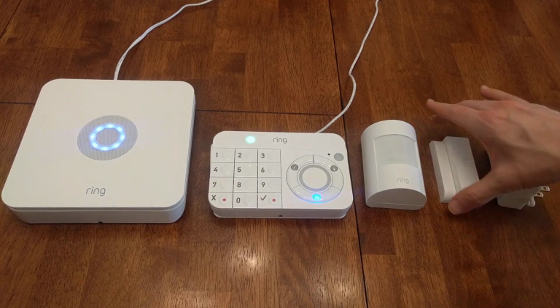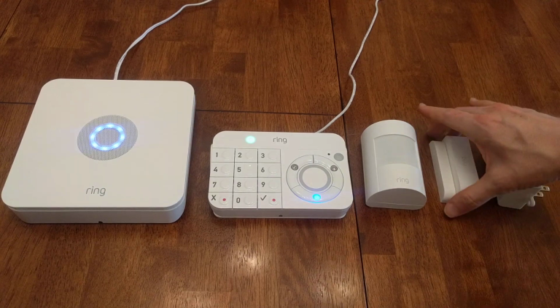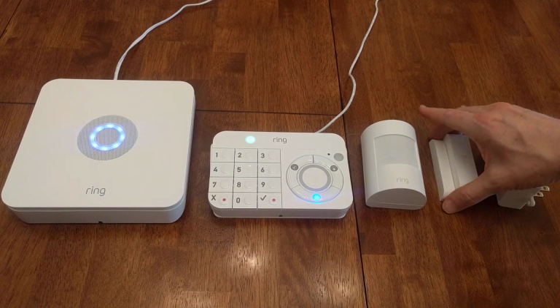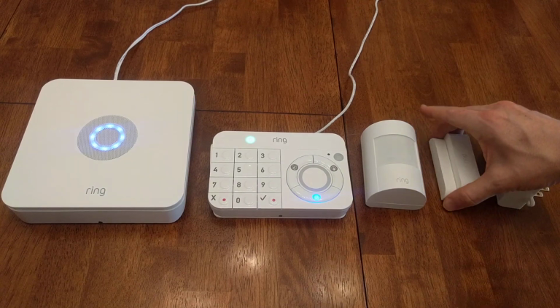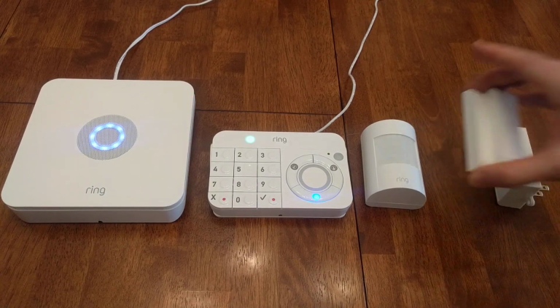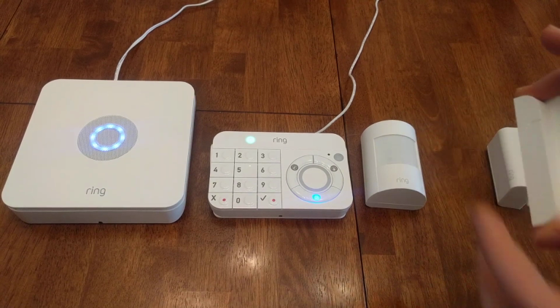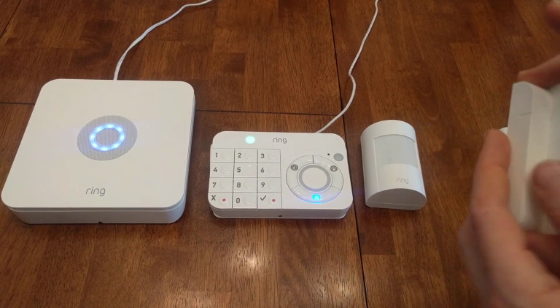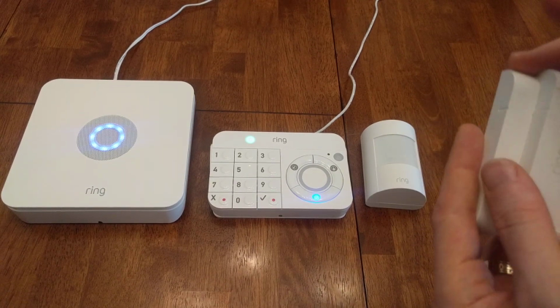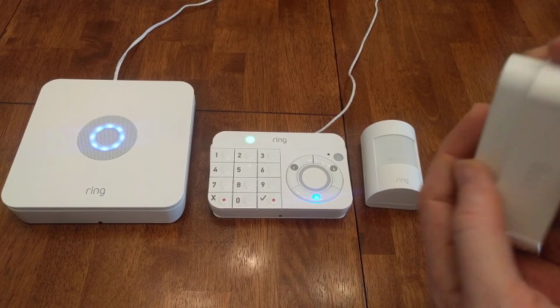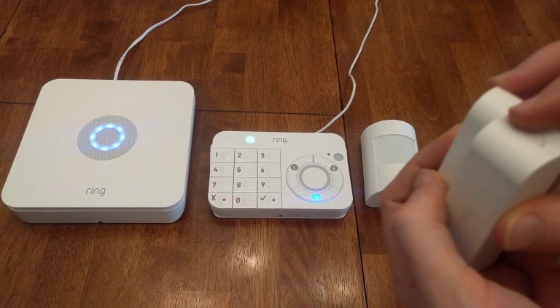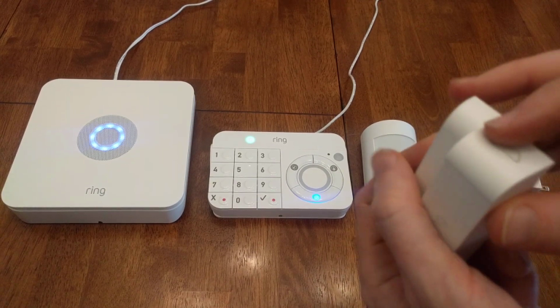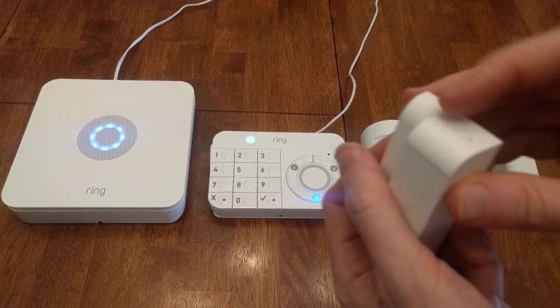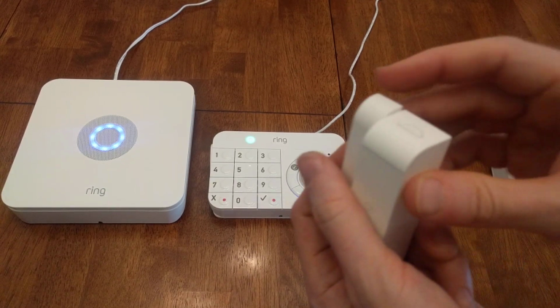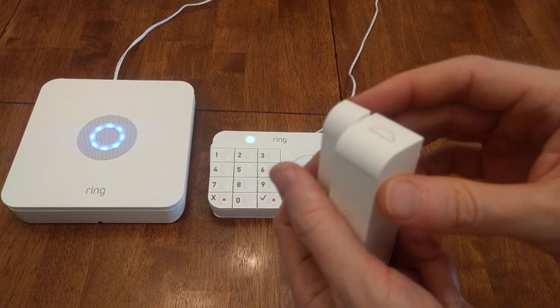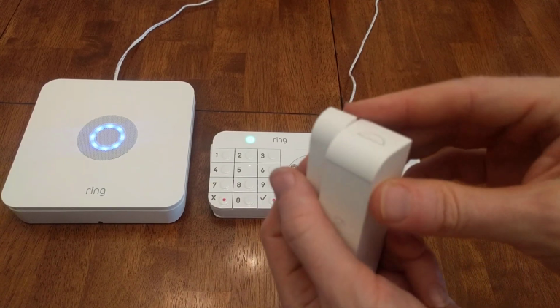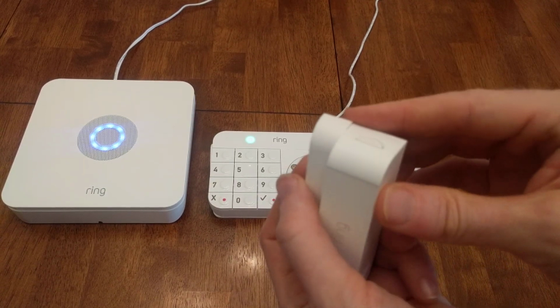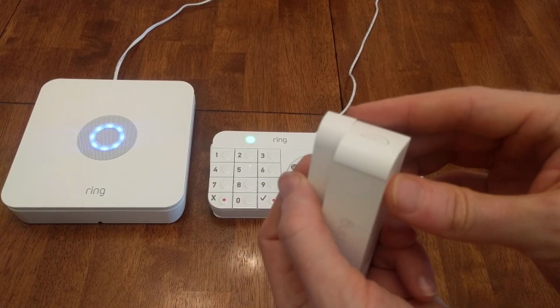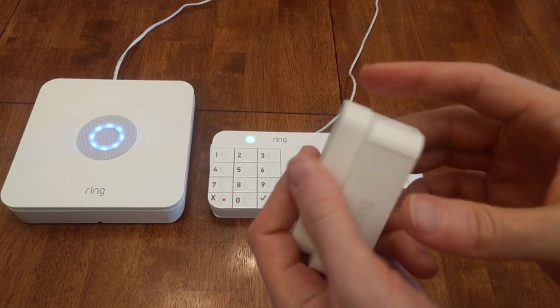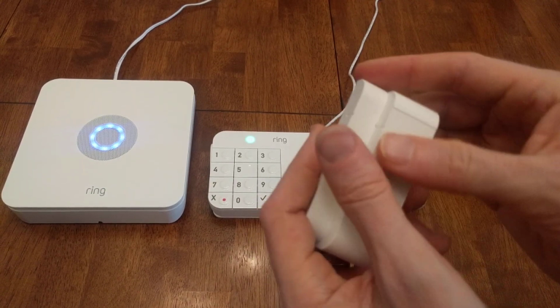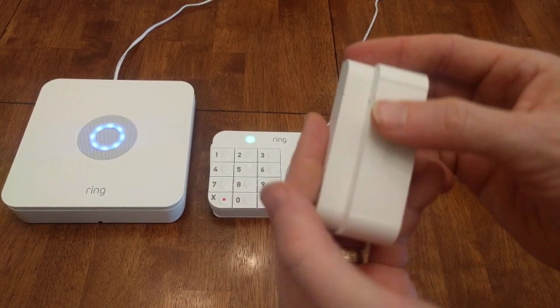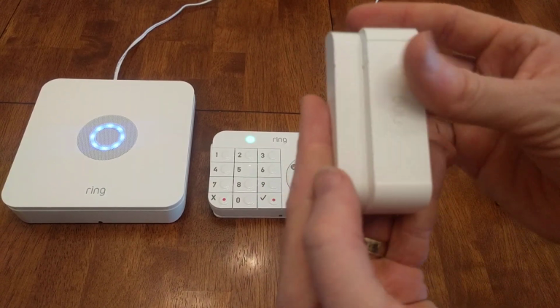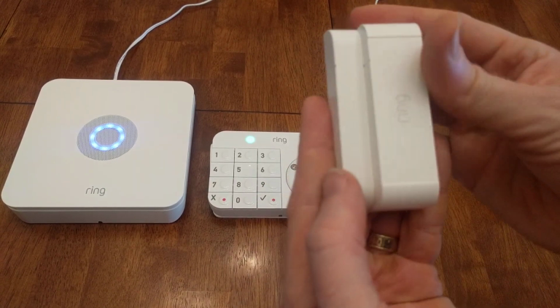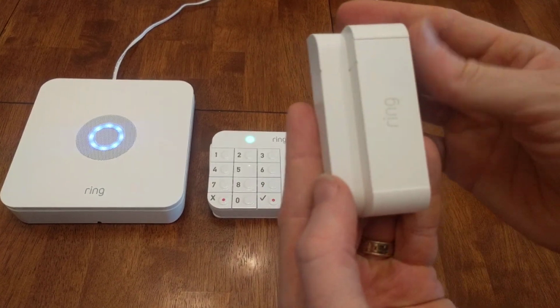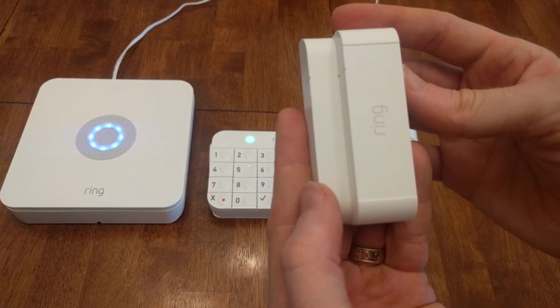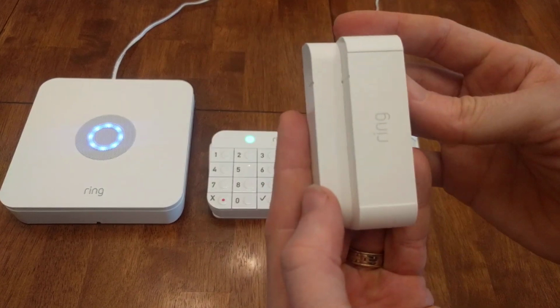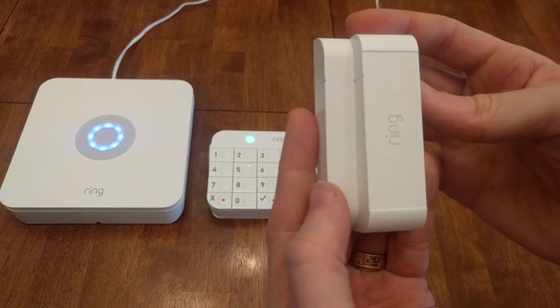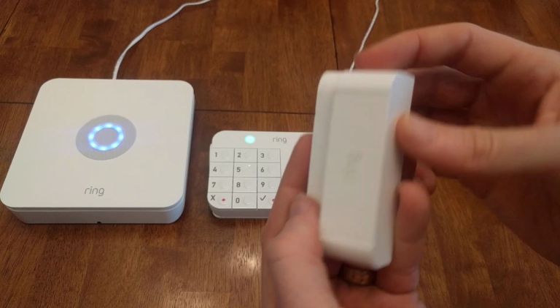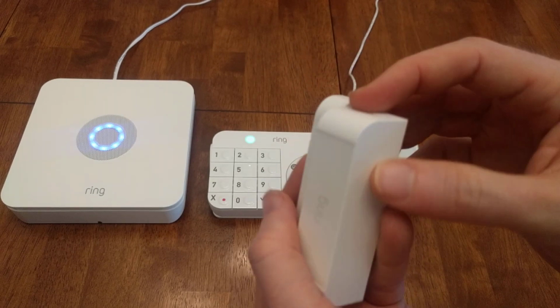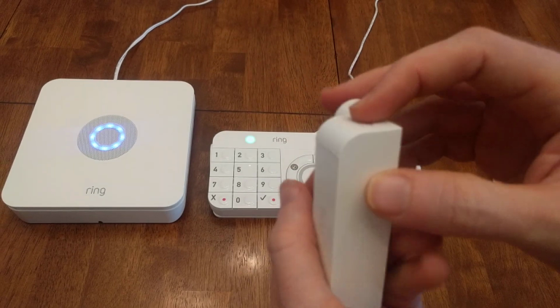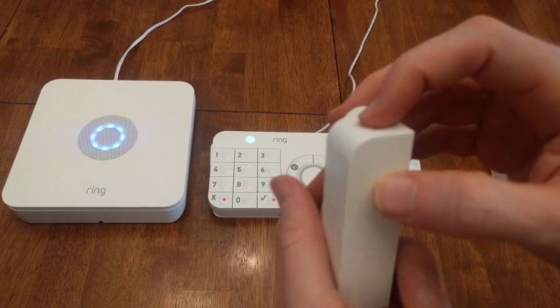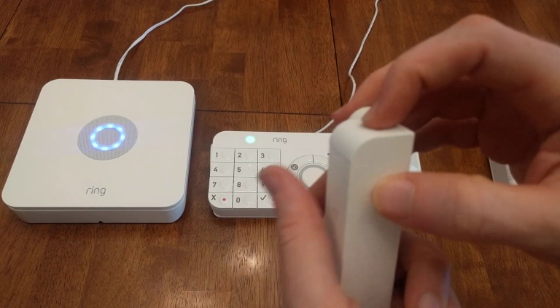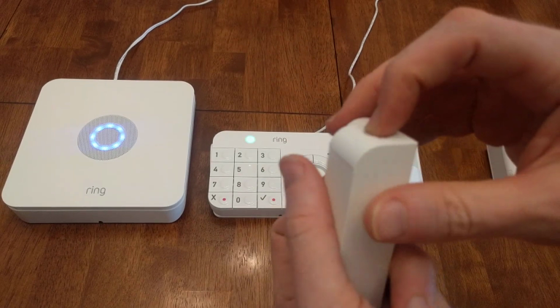Sorry to be real click-baity, but I bet this is one thing you won't see in a lot of other Ring Alarm reviews.